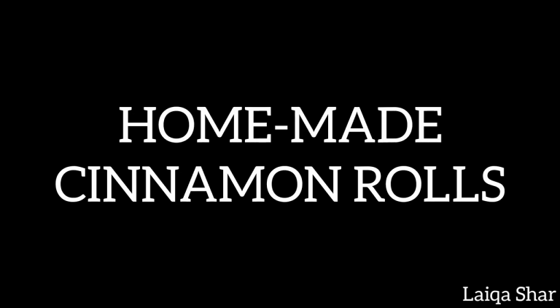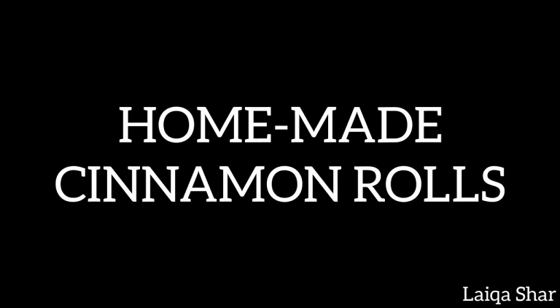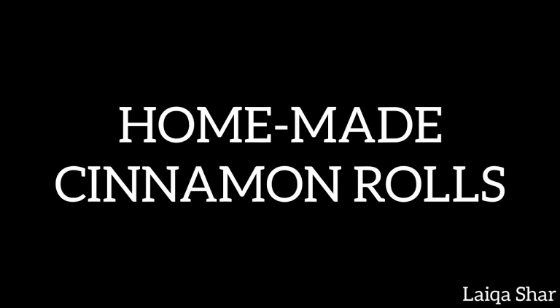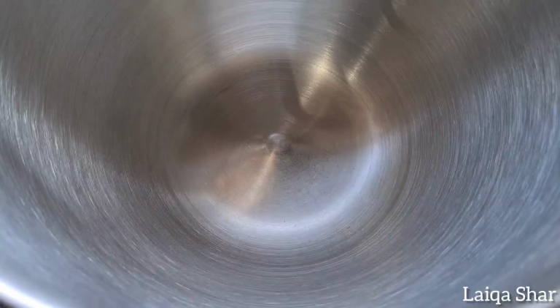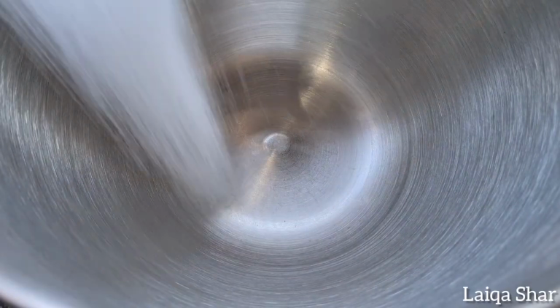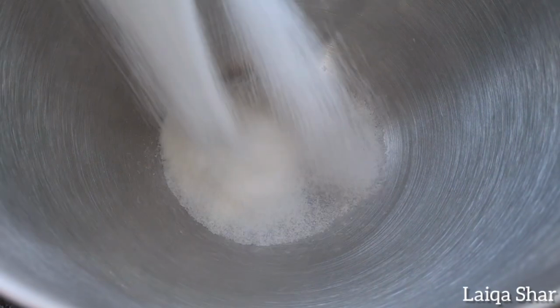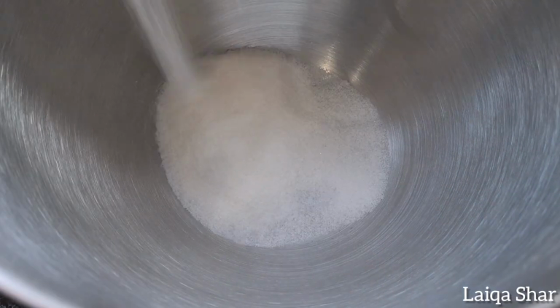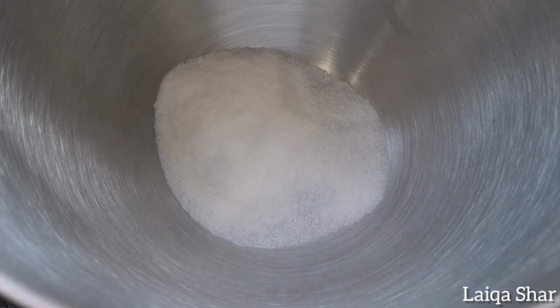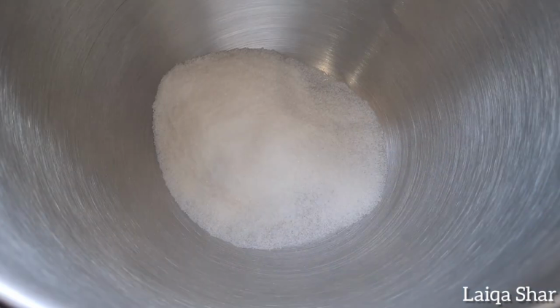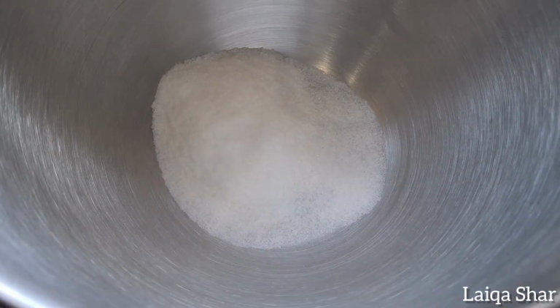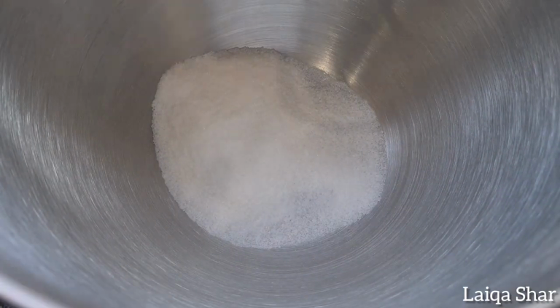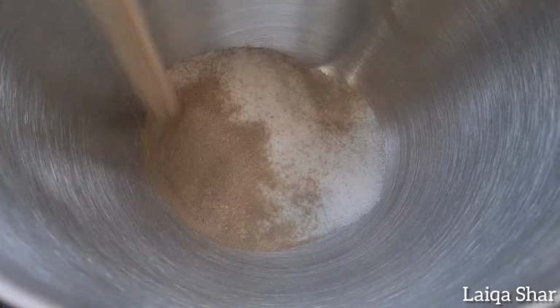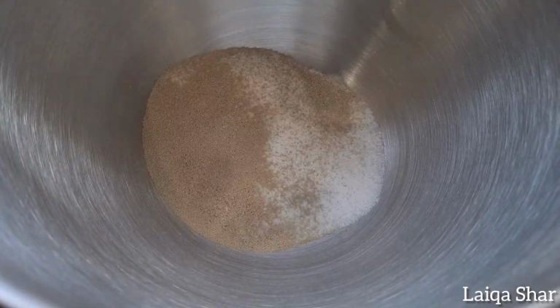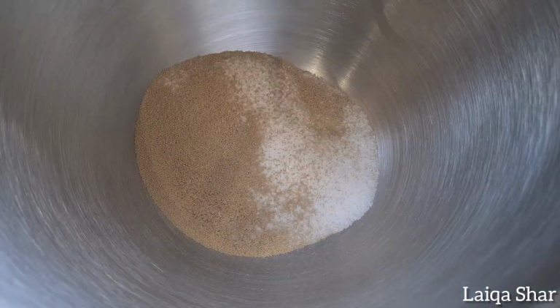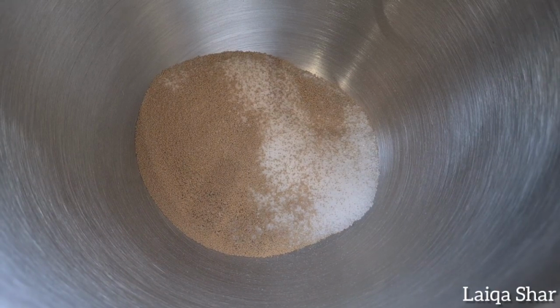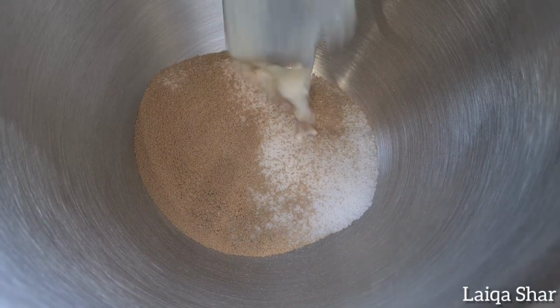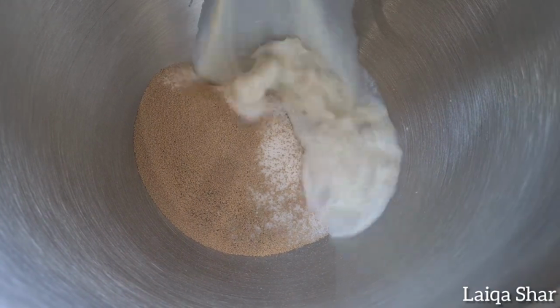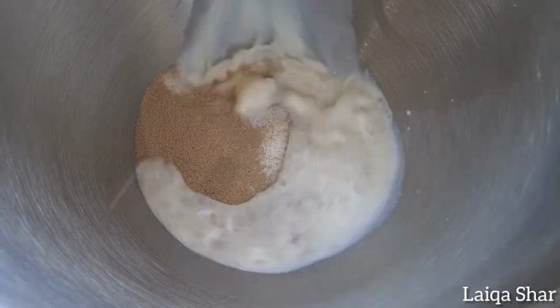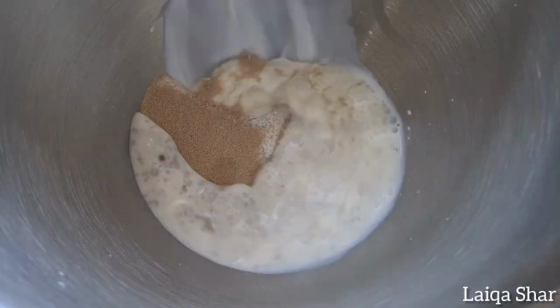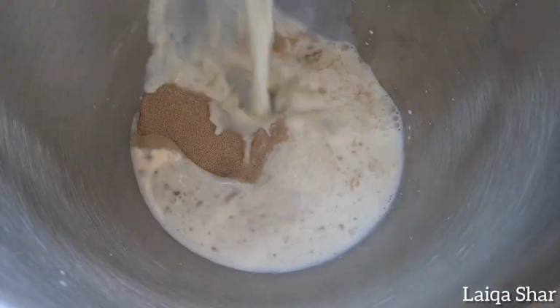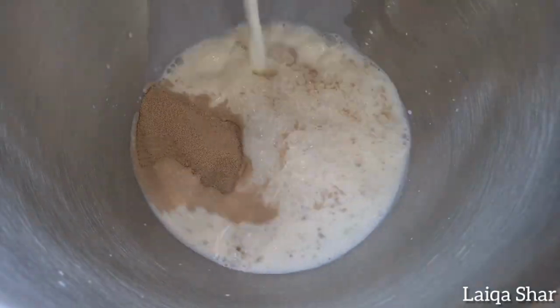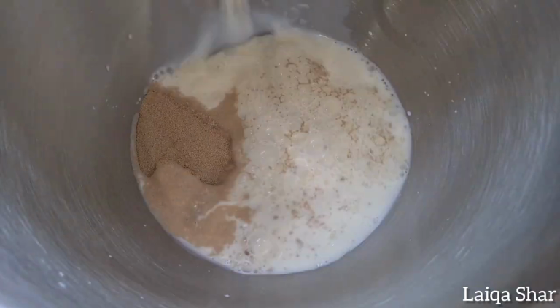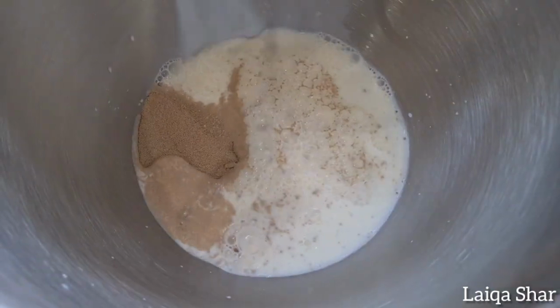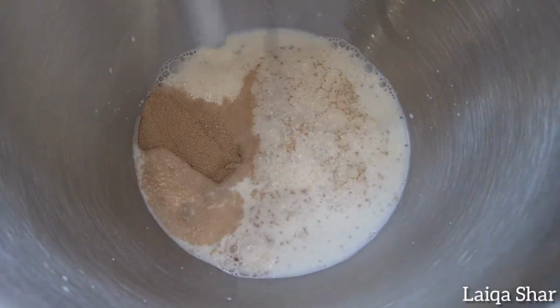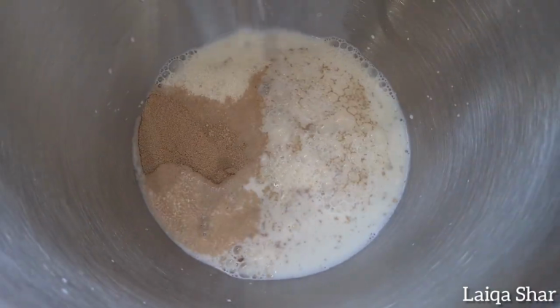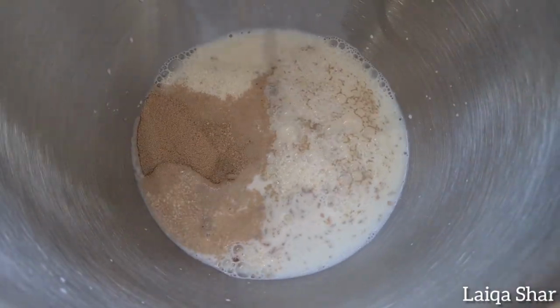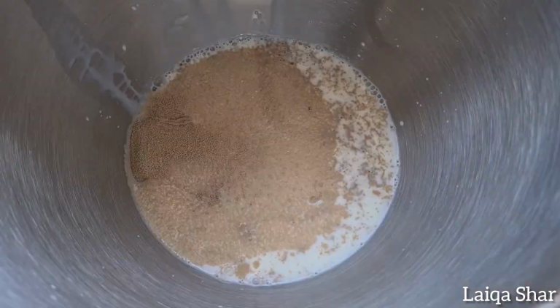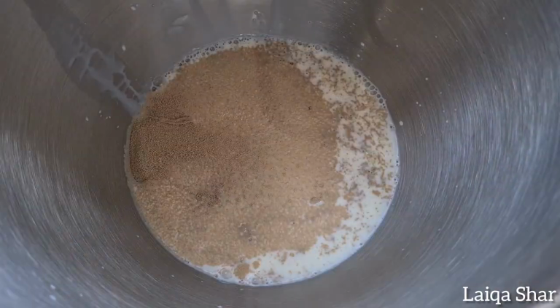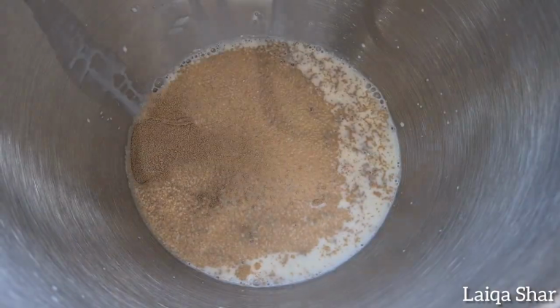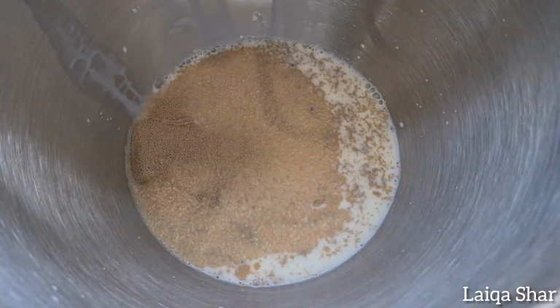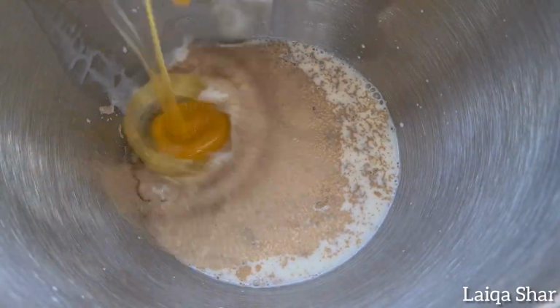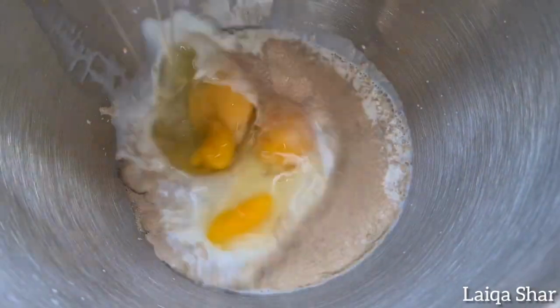In the bowl of your stand mixer, combine your sugar, yeast, milk, eggs and melted butter.